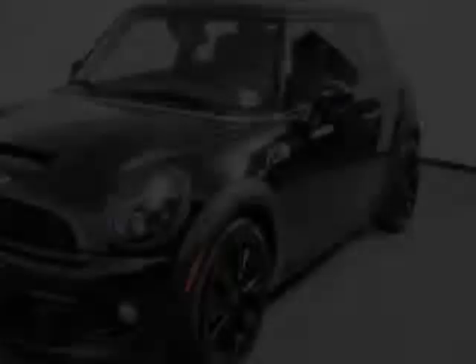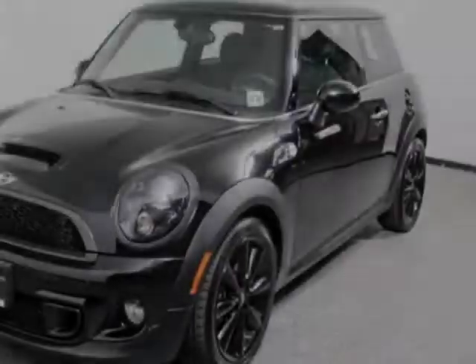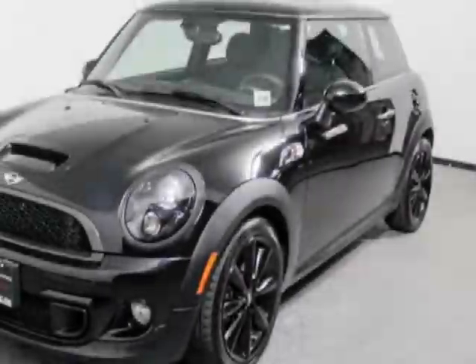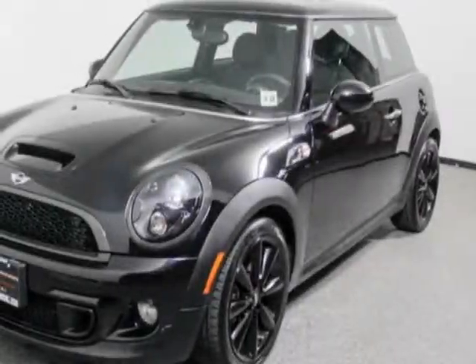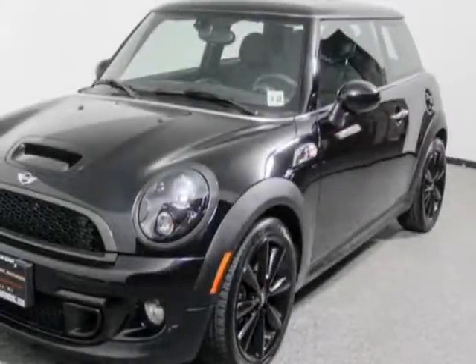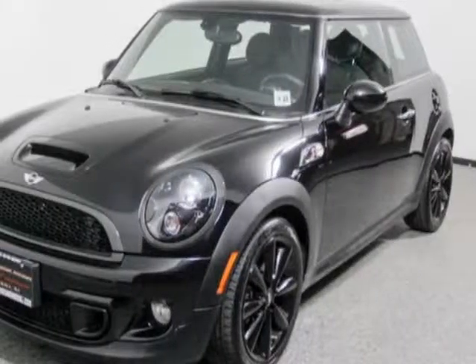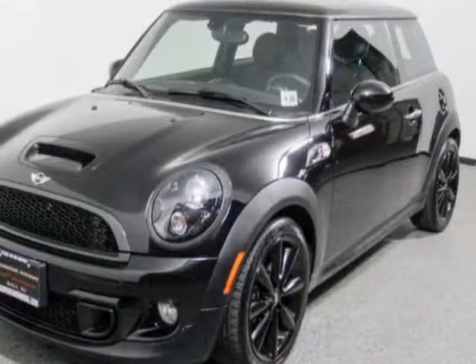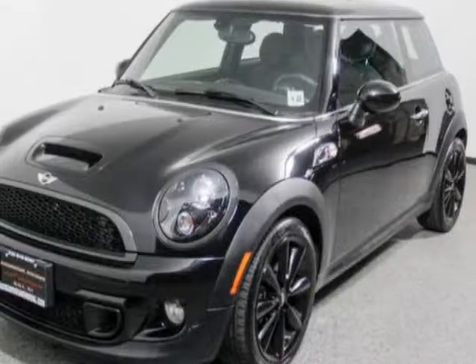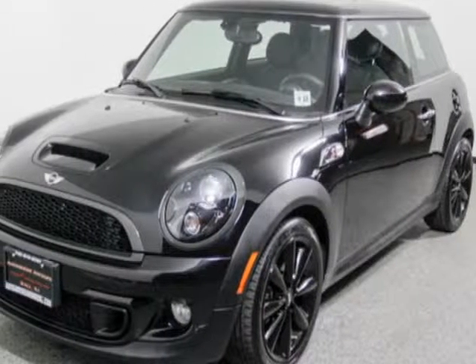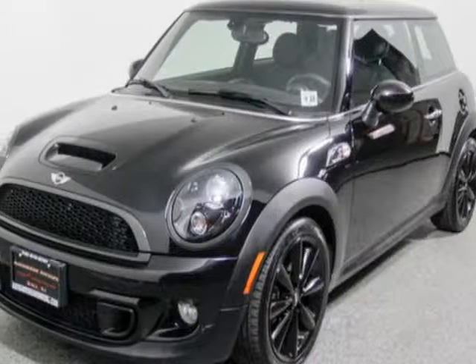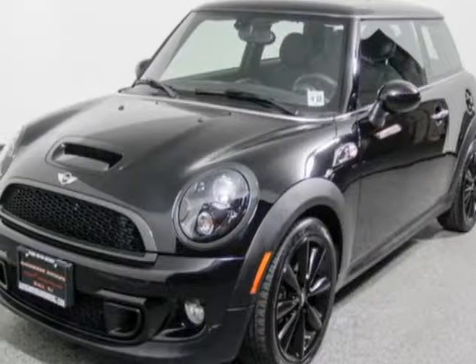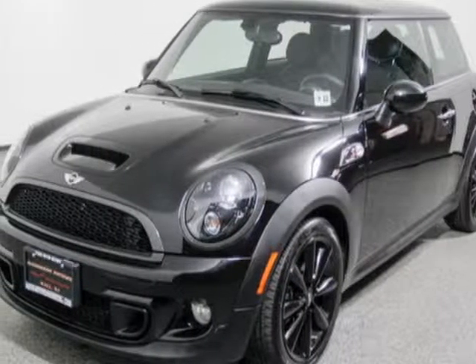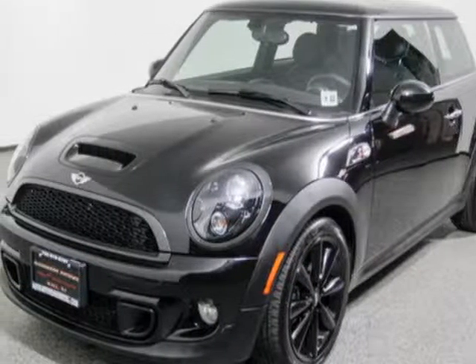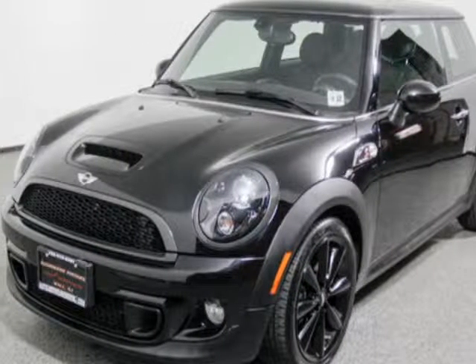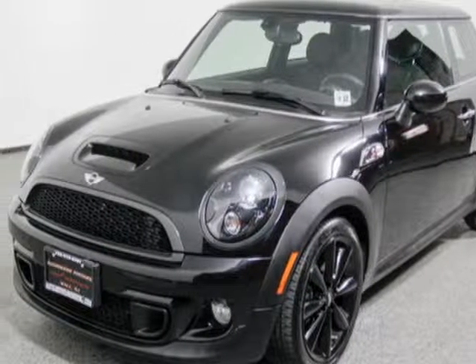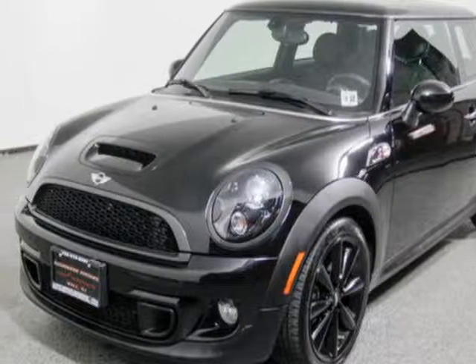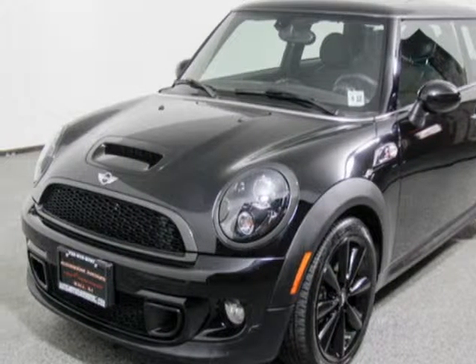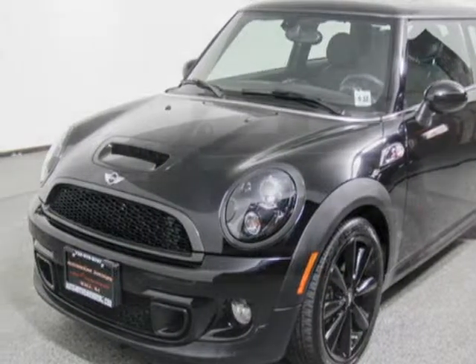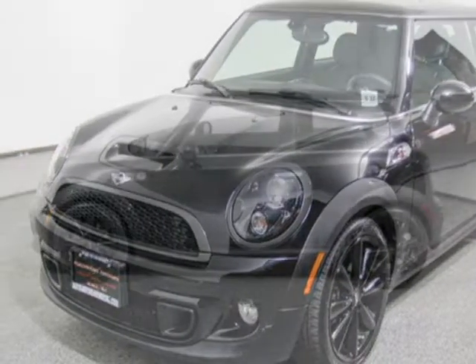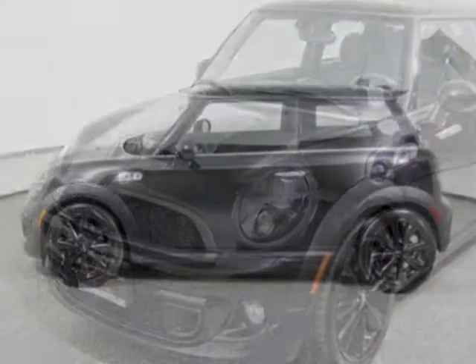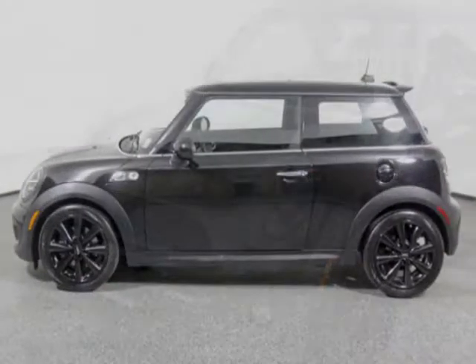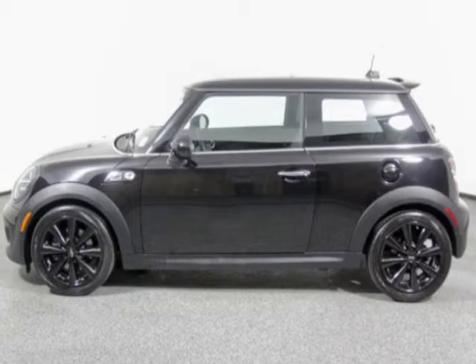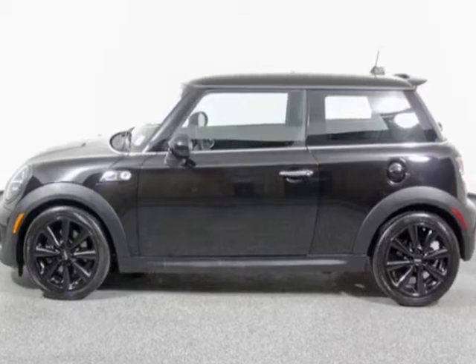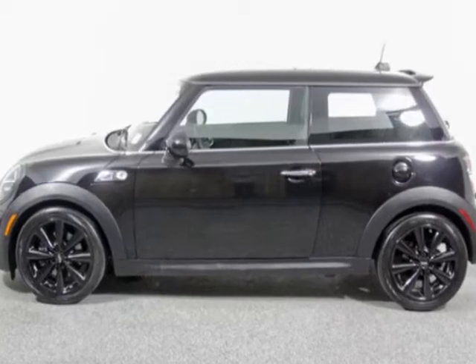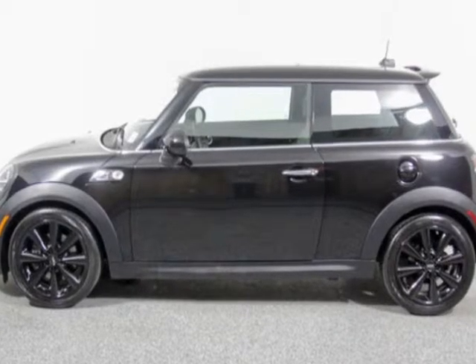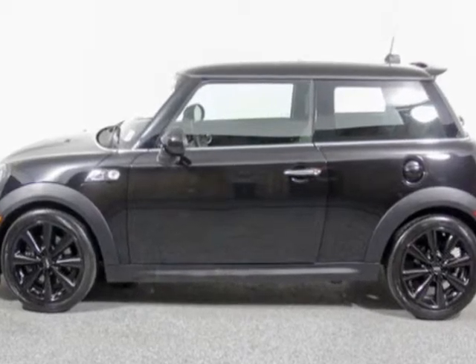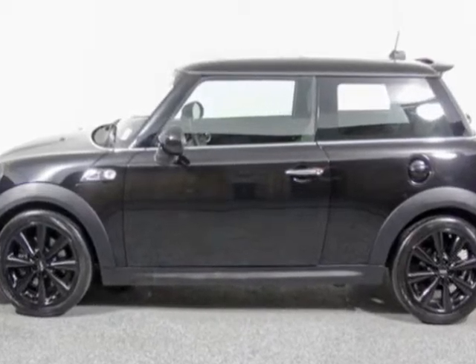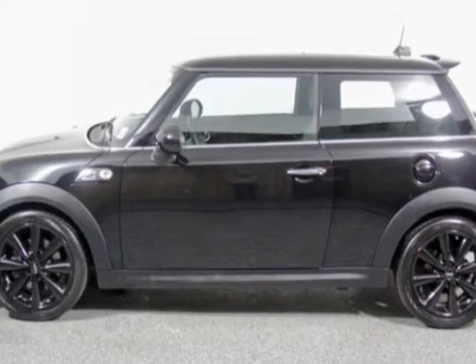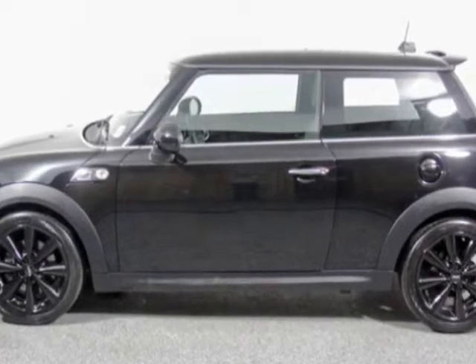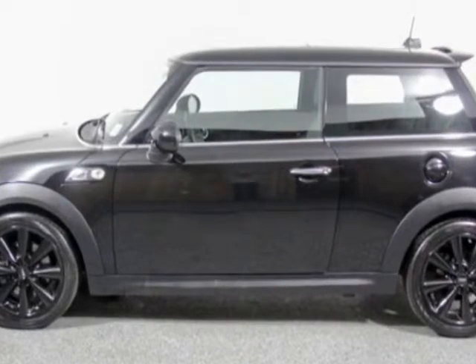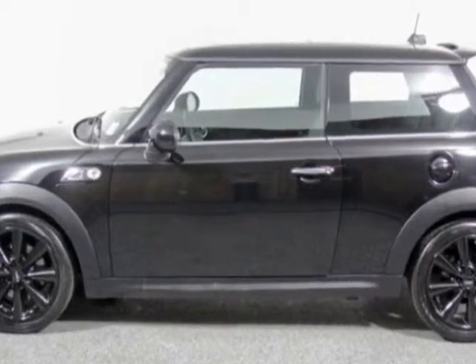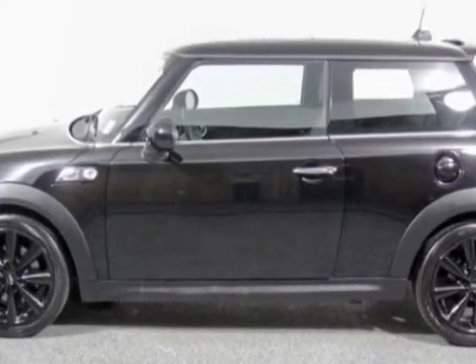Check out this 2013 Mini Cooper Hardtop. This Cooper Hardtop has just under 18,500 miles.